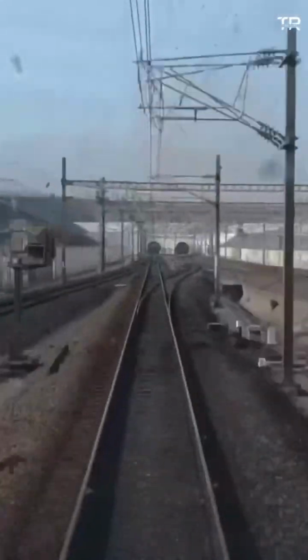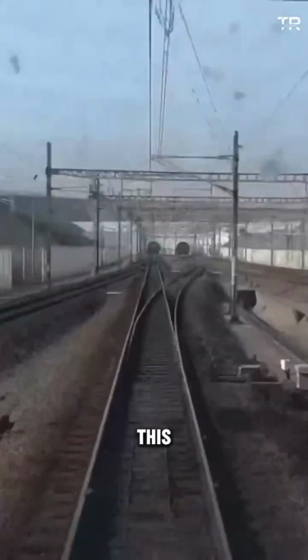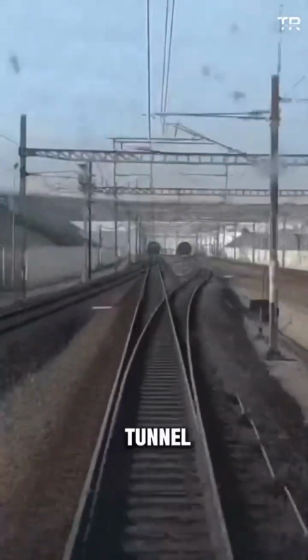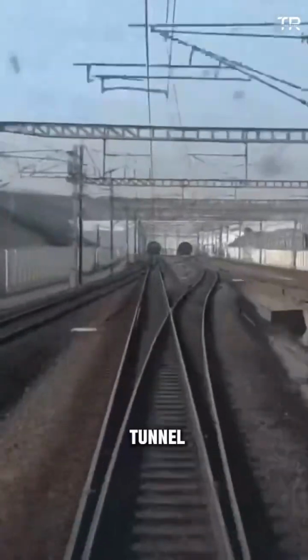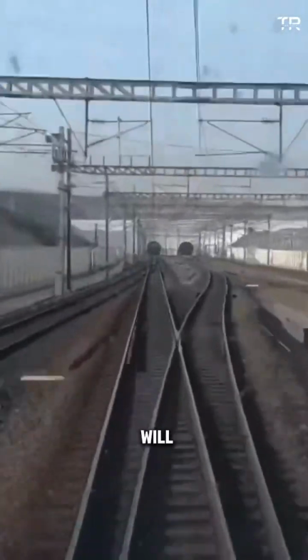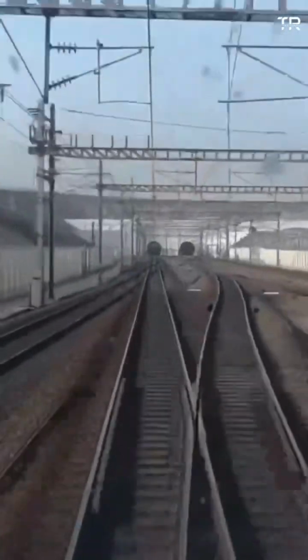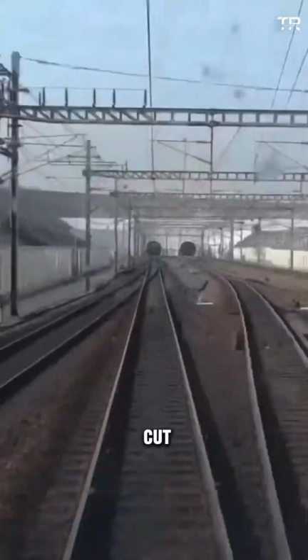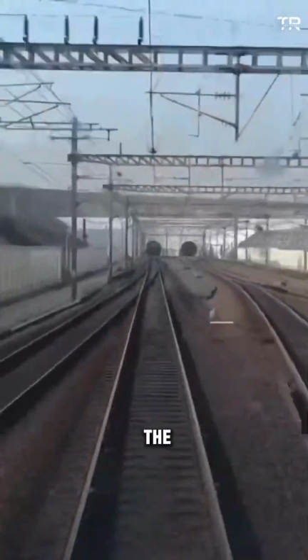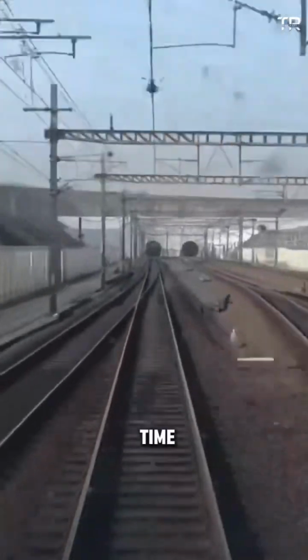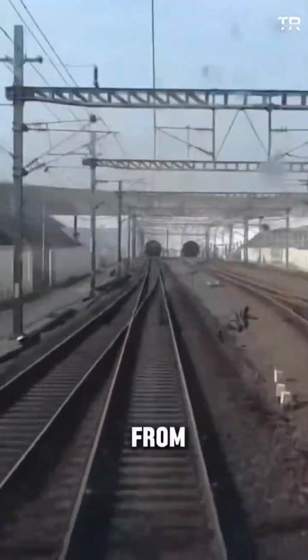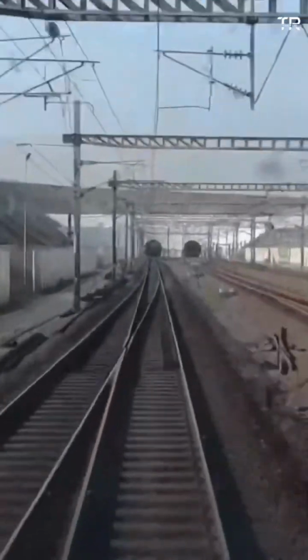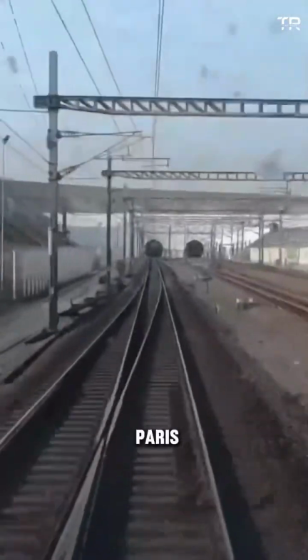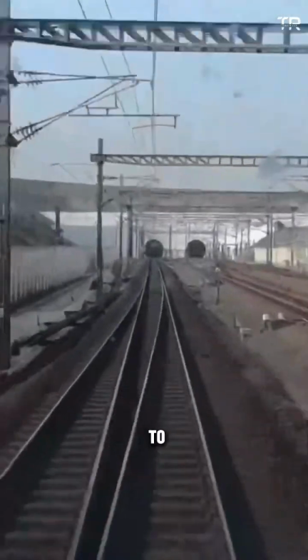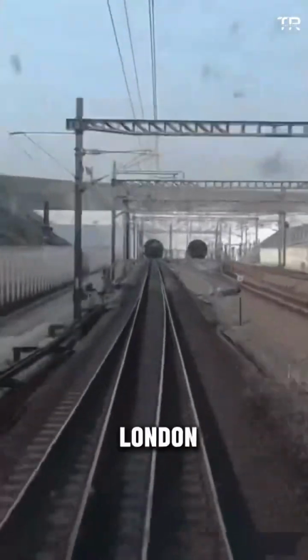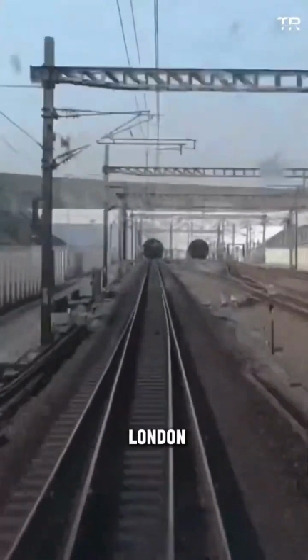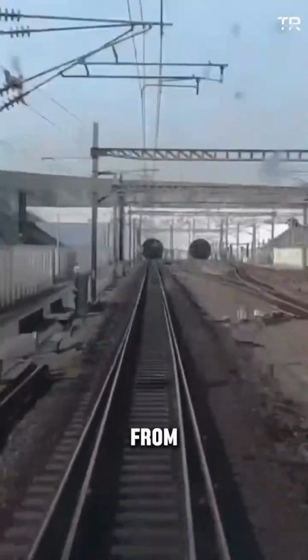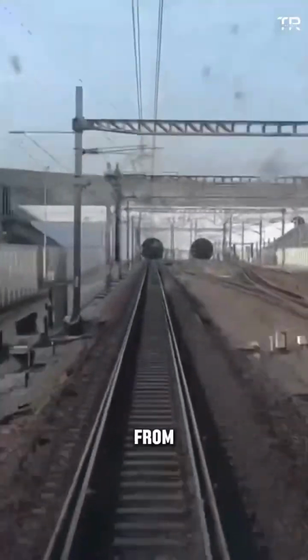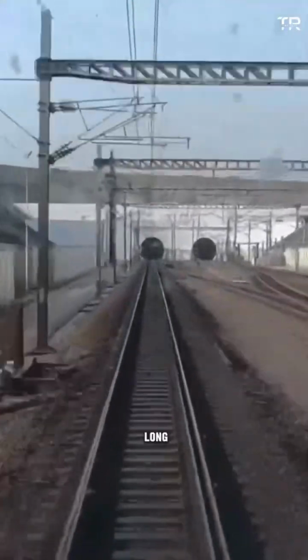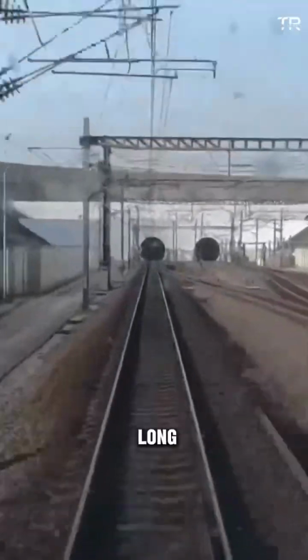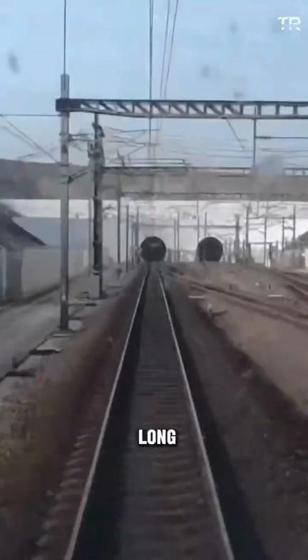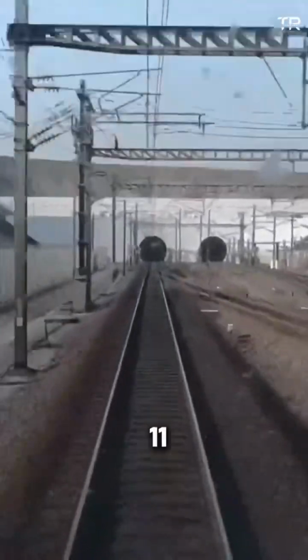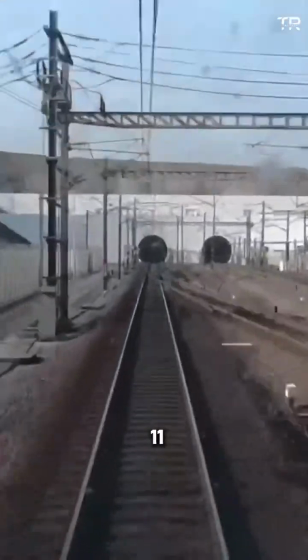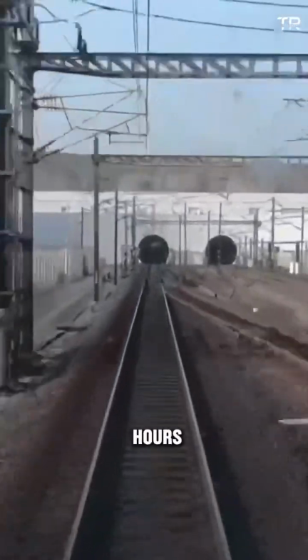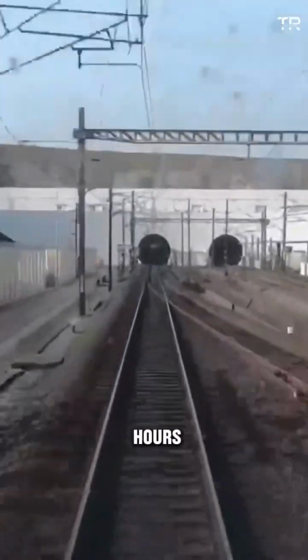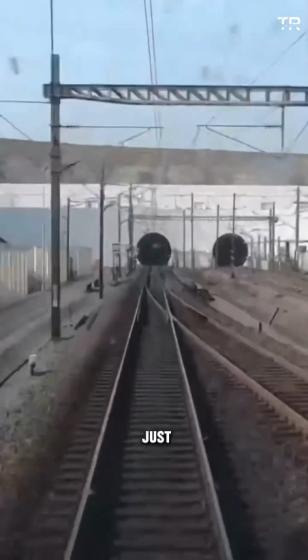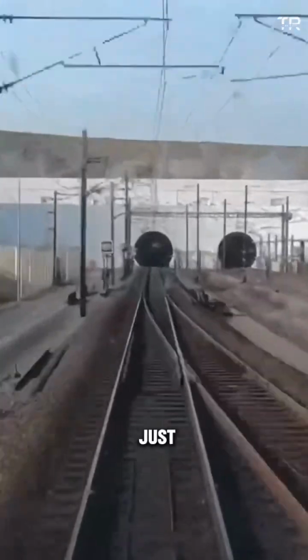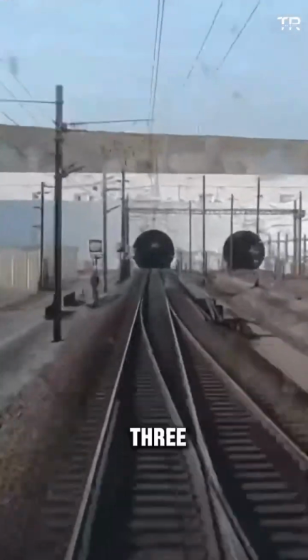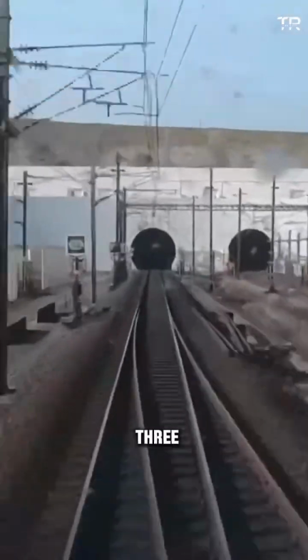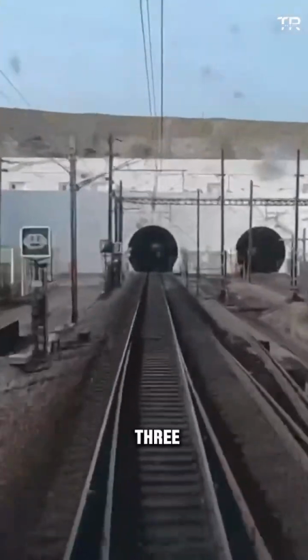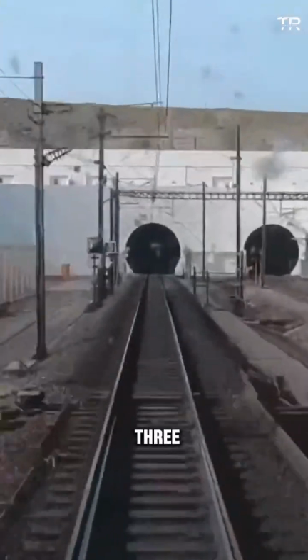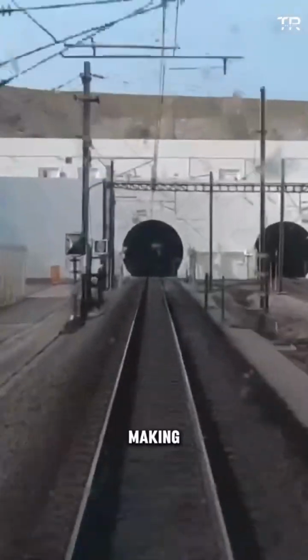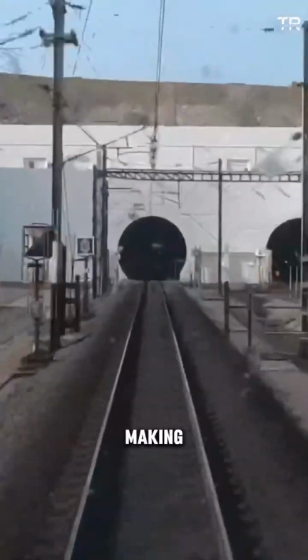This tunnel will cut the time from Paris to London from a long 11 hours to just three, making the journey quicker and more convenient.